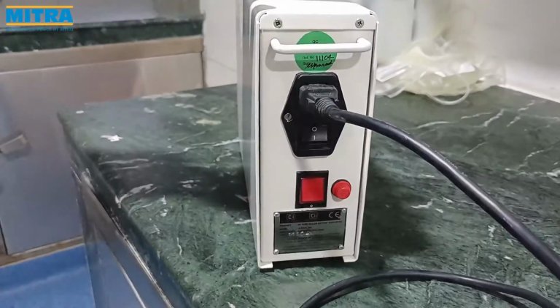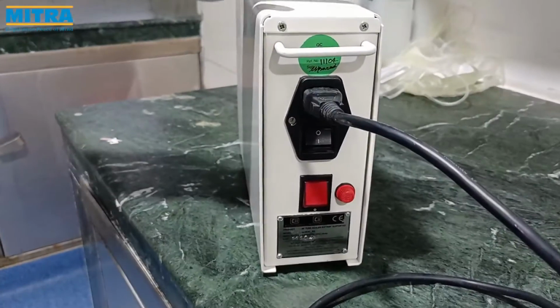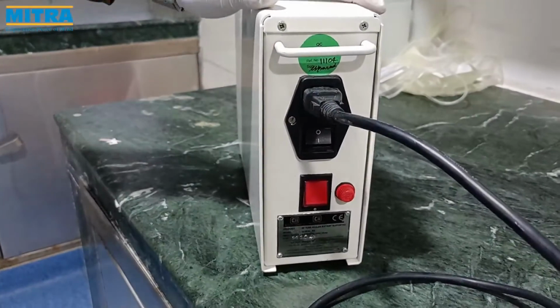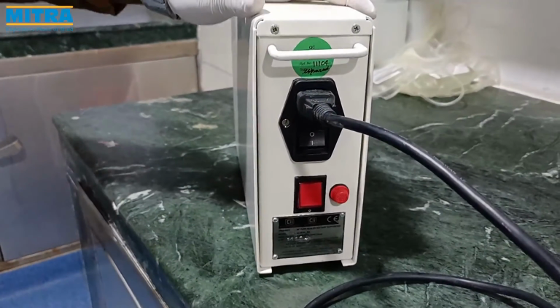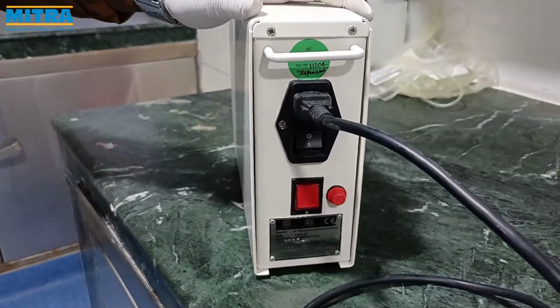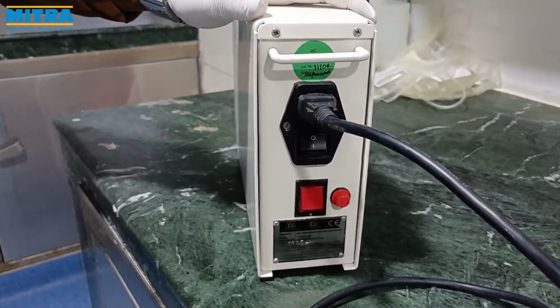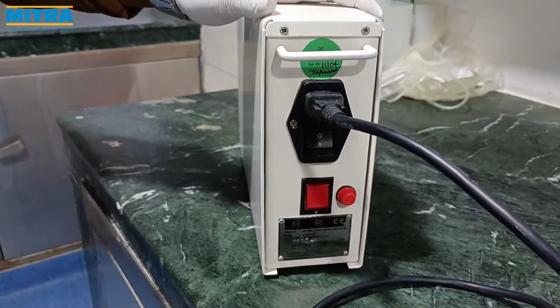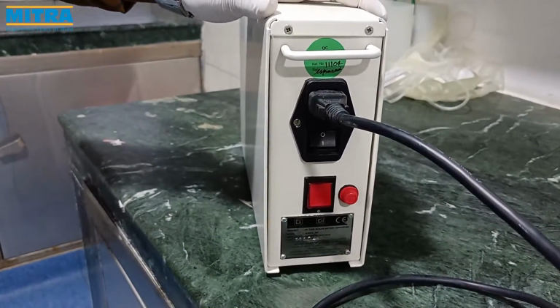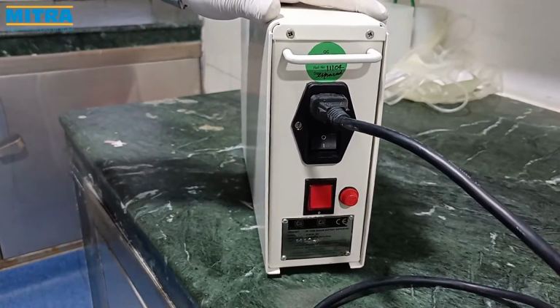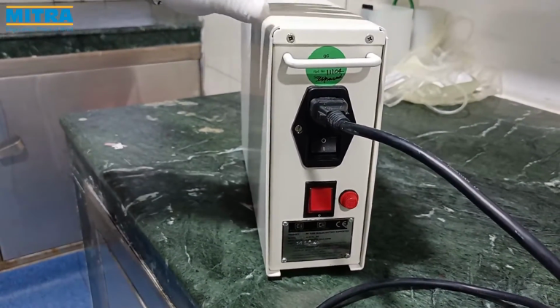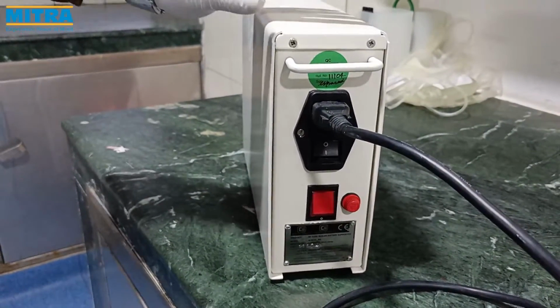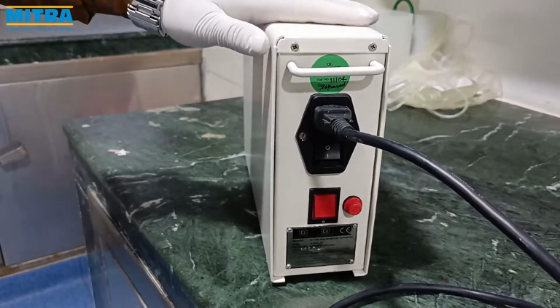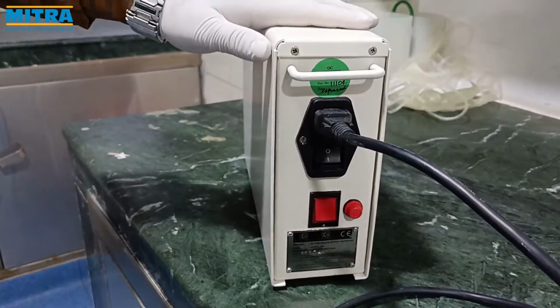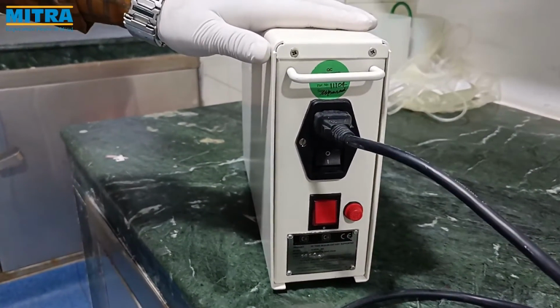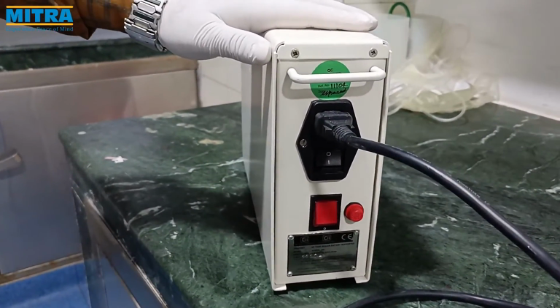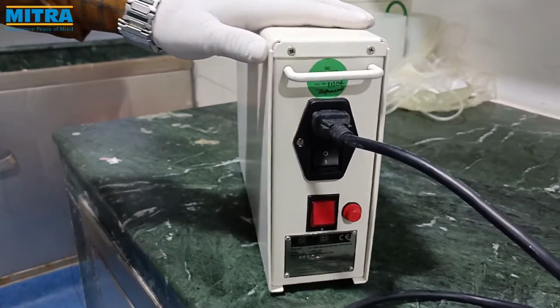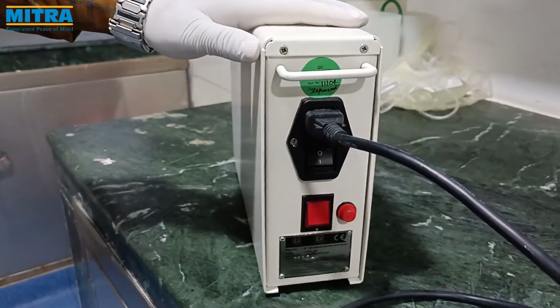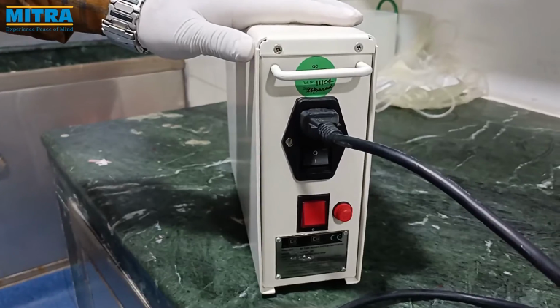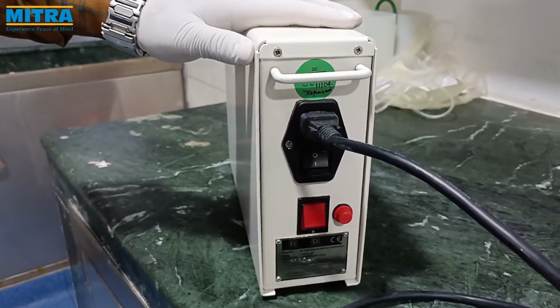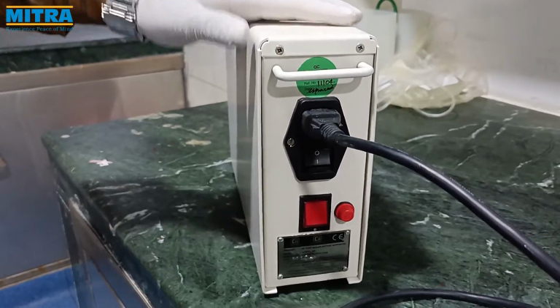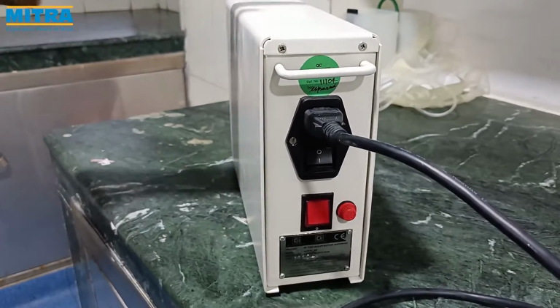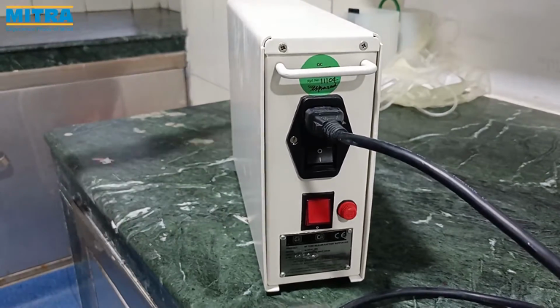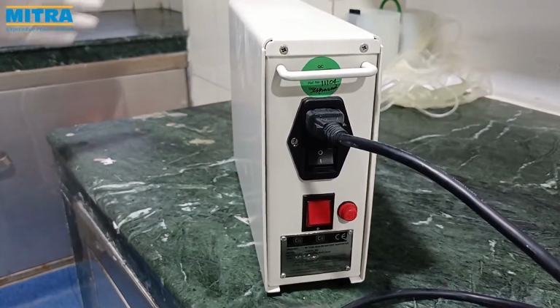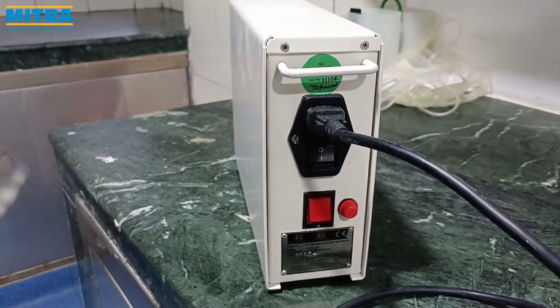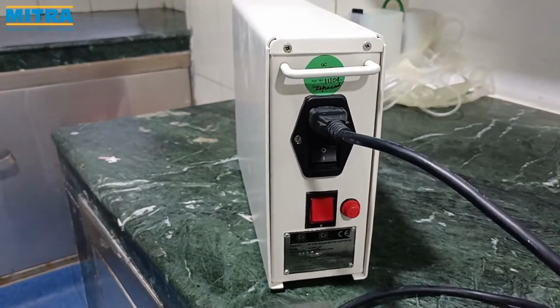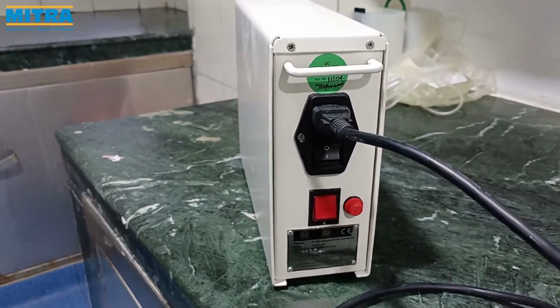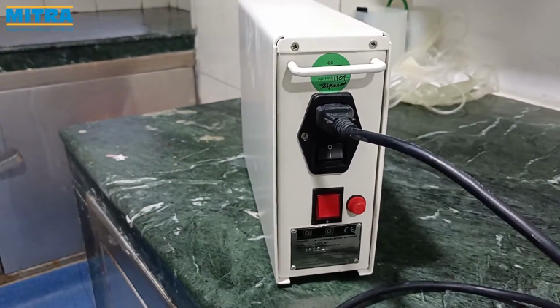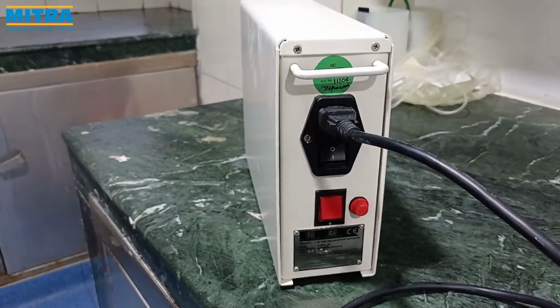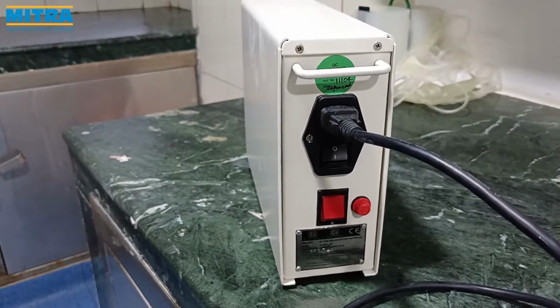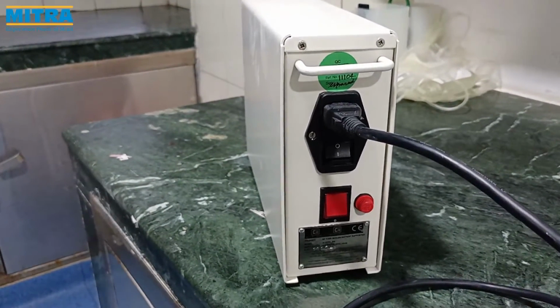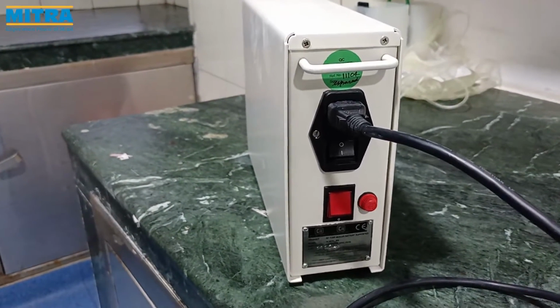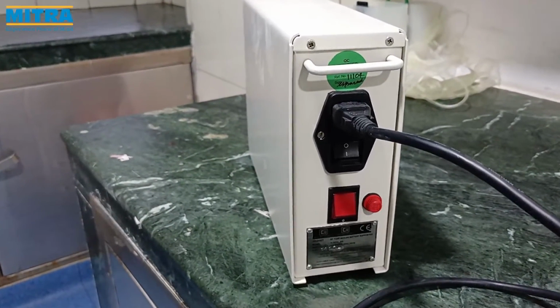The device takes 3 to 4 hours to charge fully and we can get up to 1200 seals in a single charge.